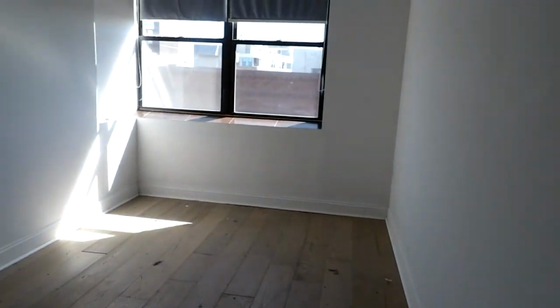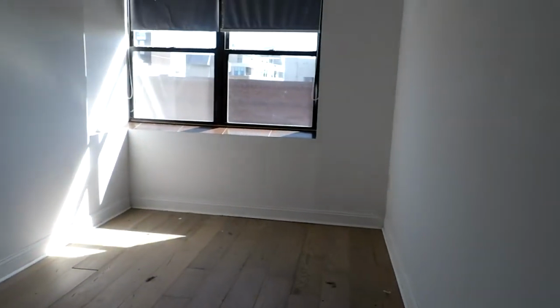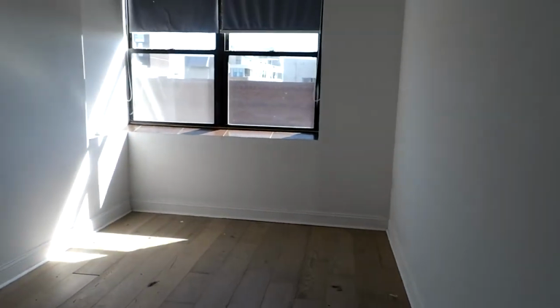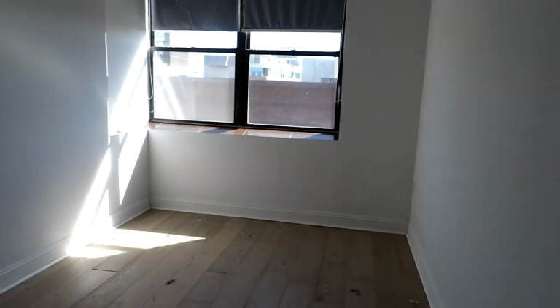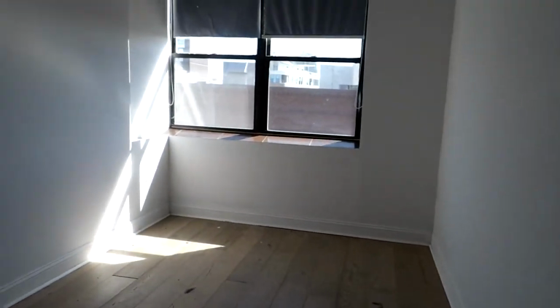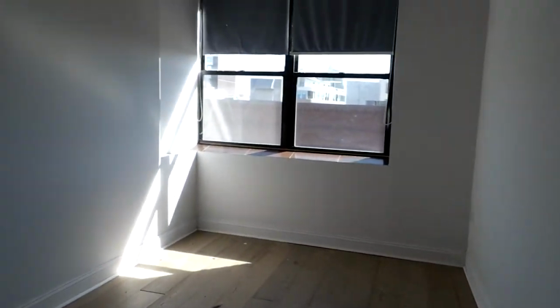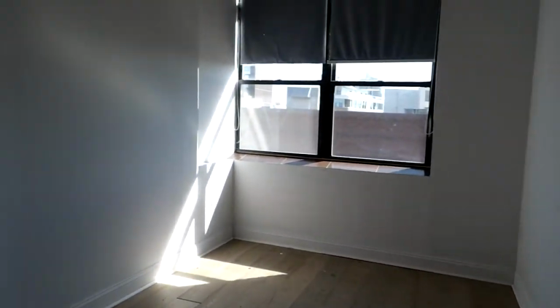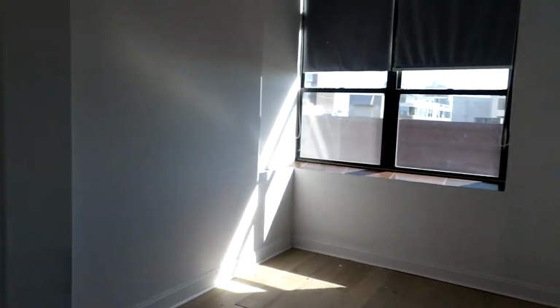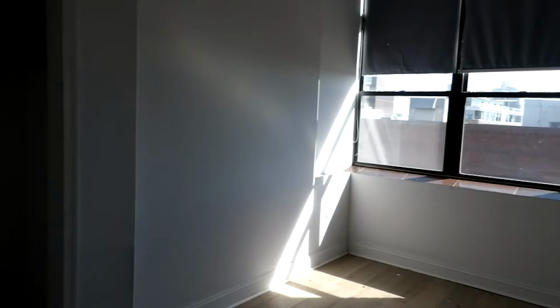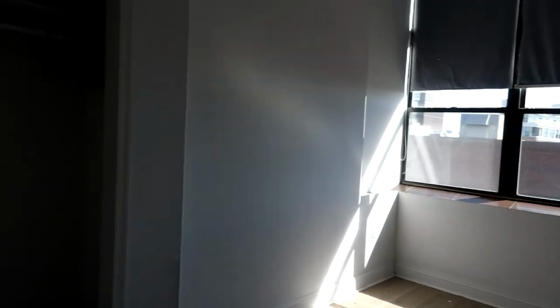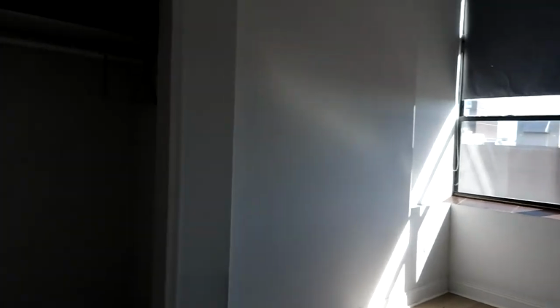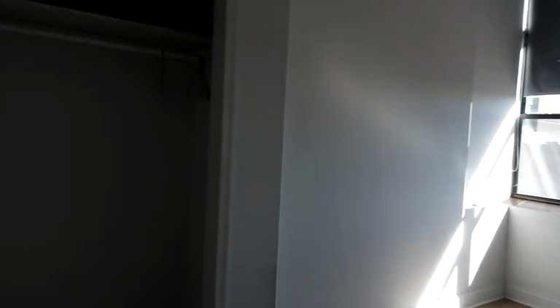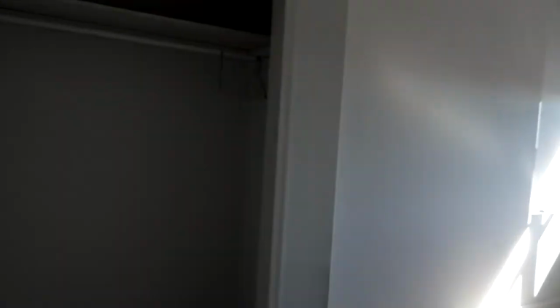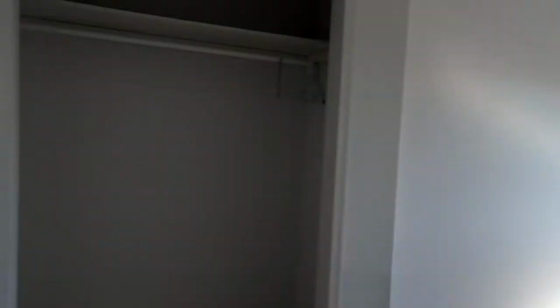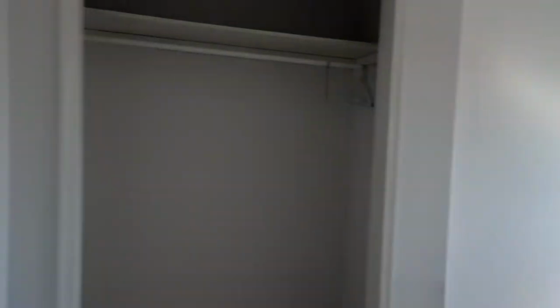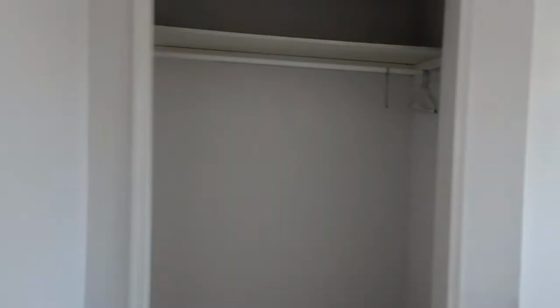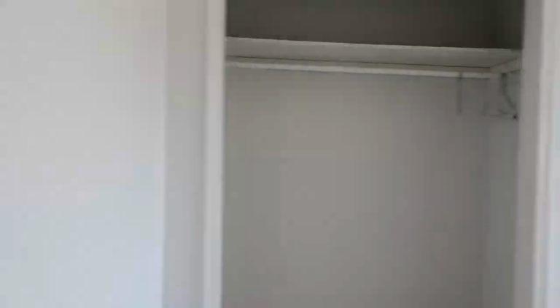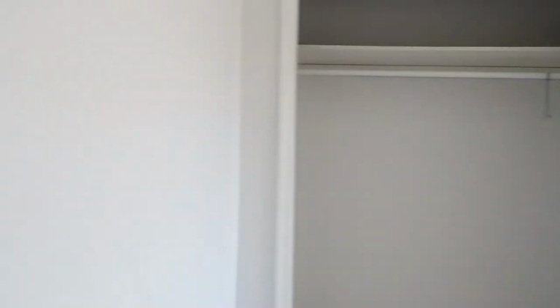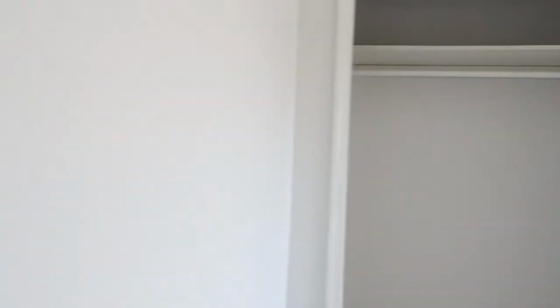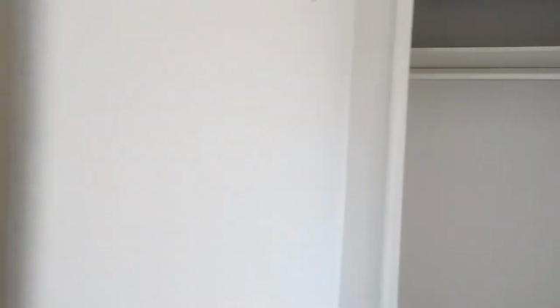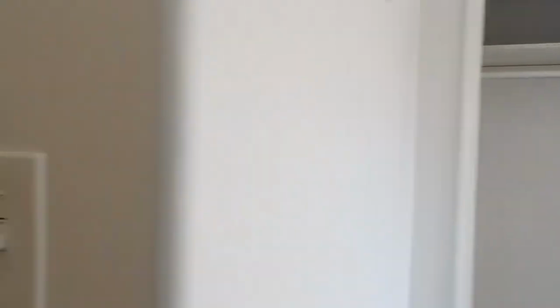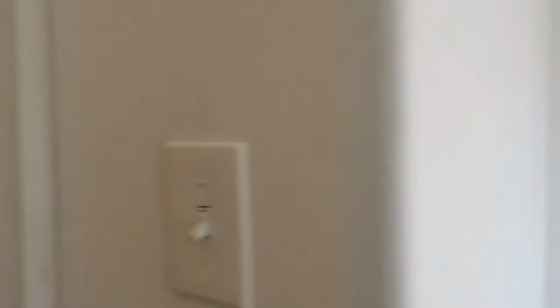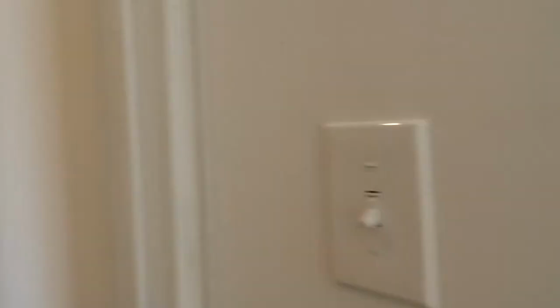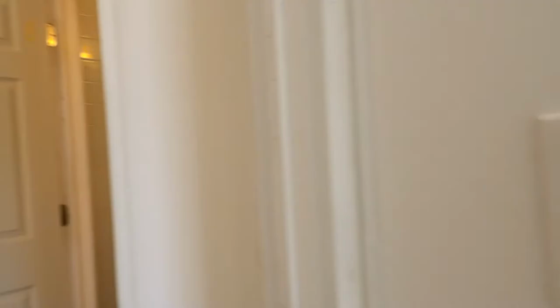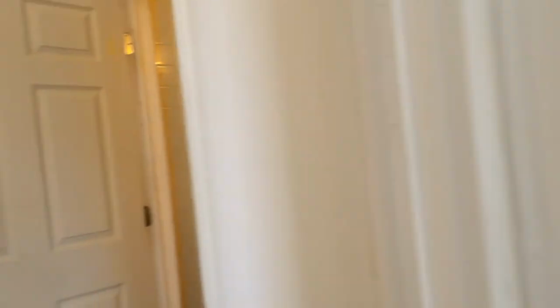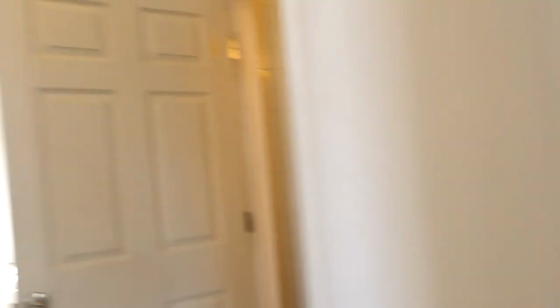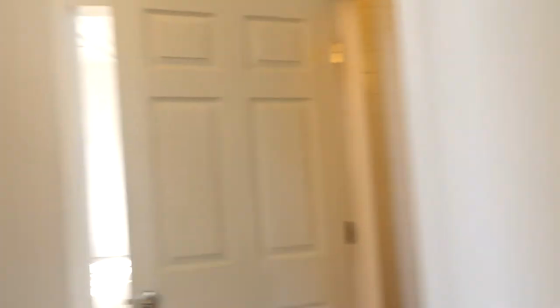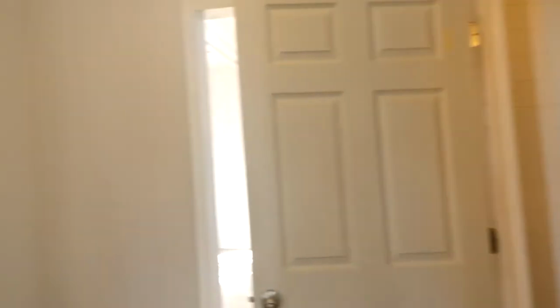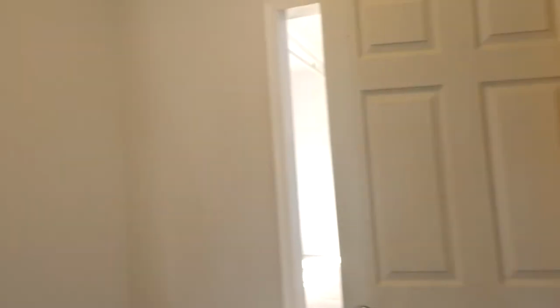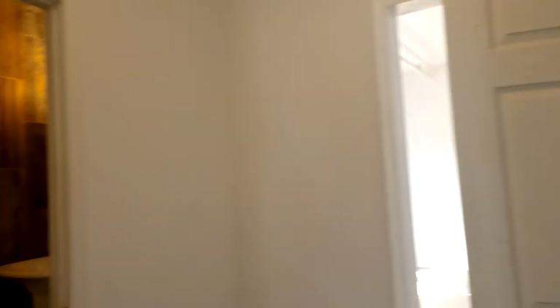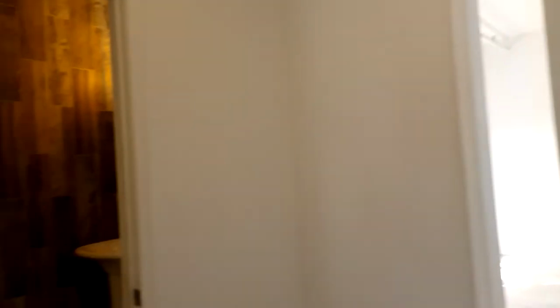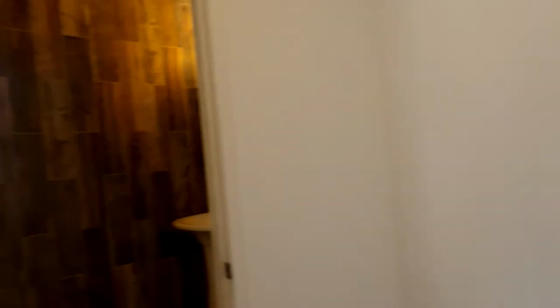Bedroom number two. All the bedrooms get great light and have very high ceilings.